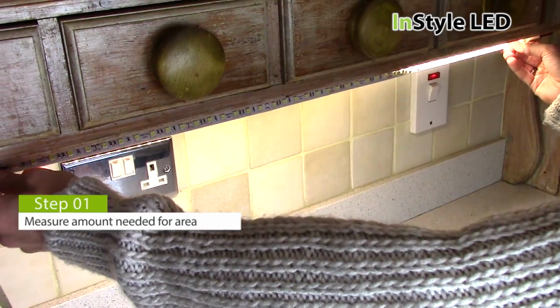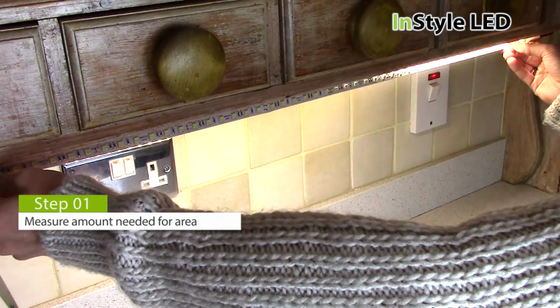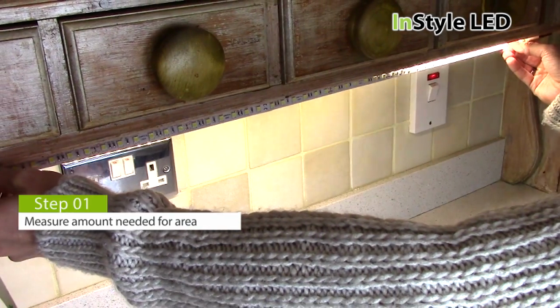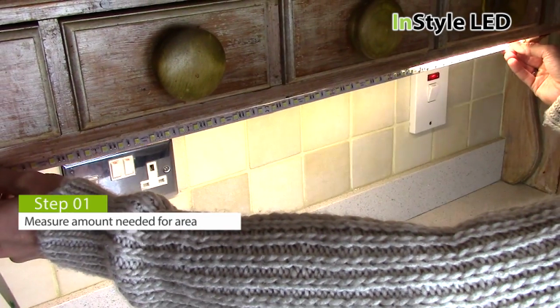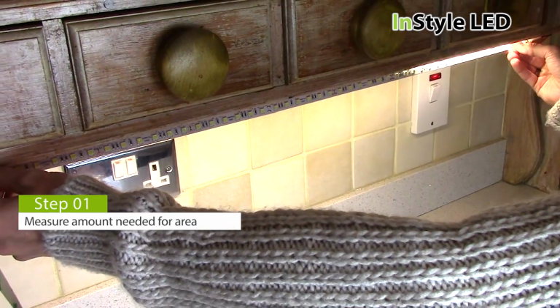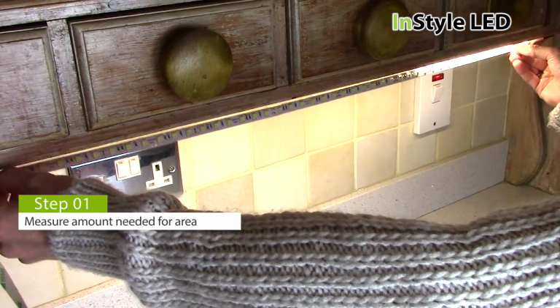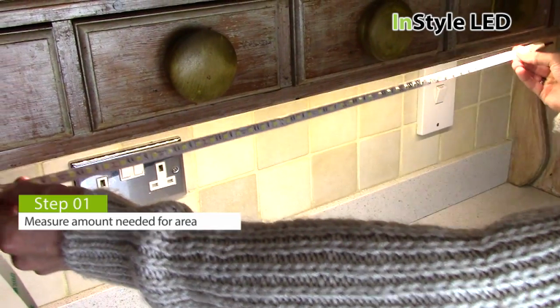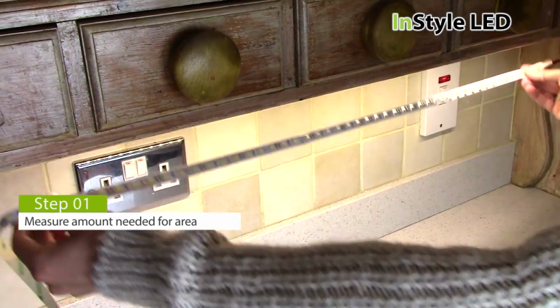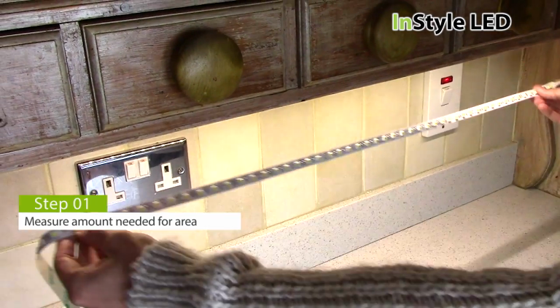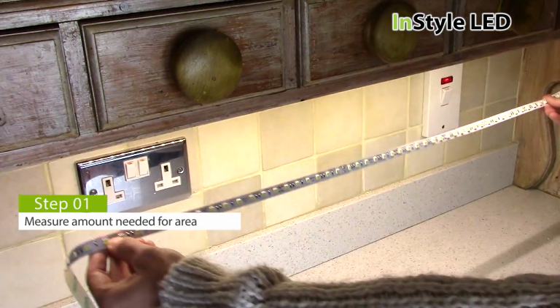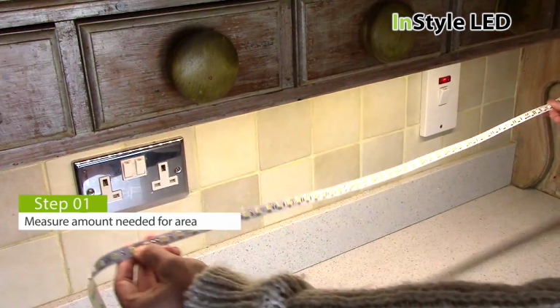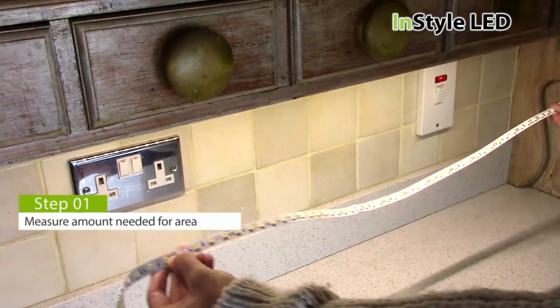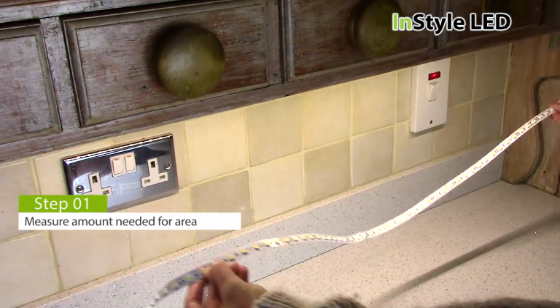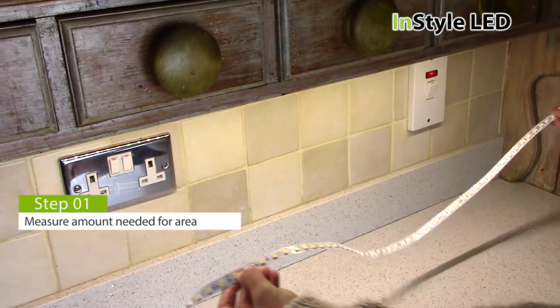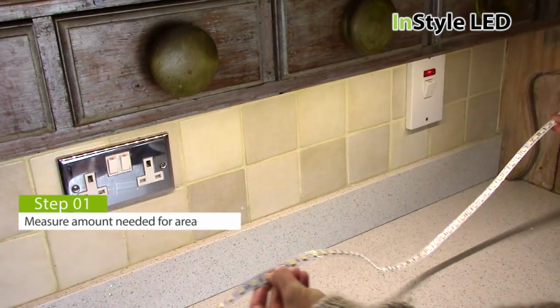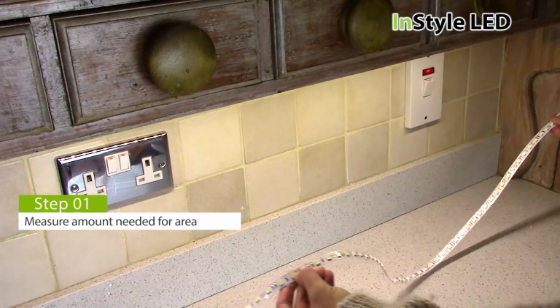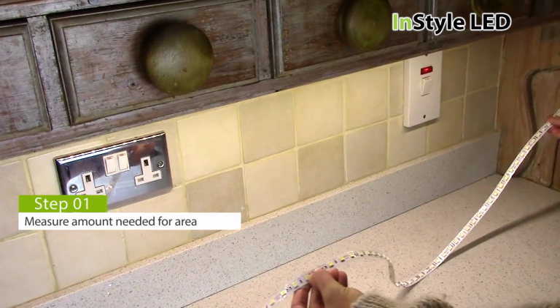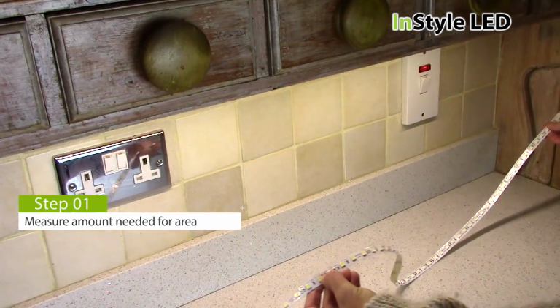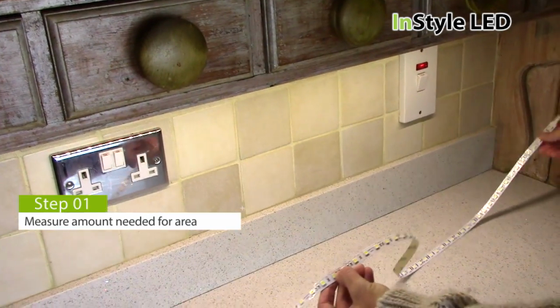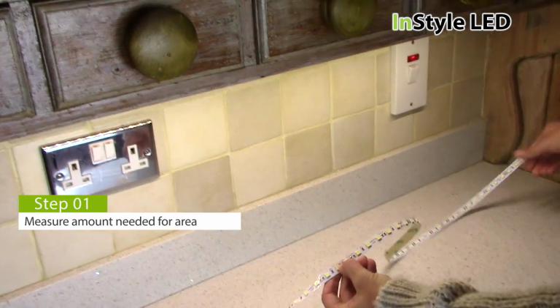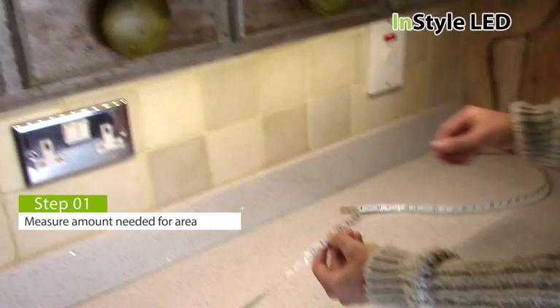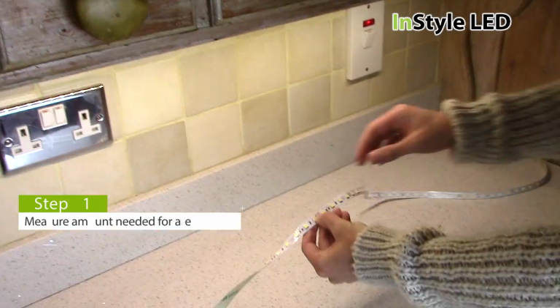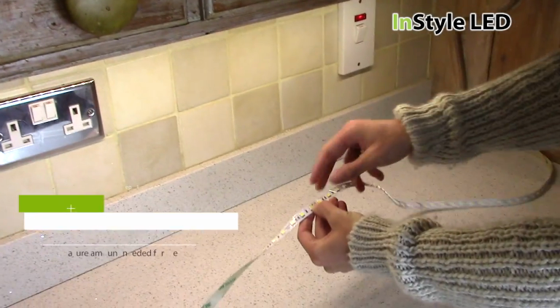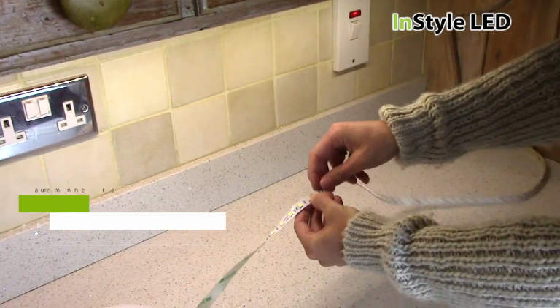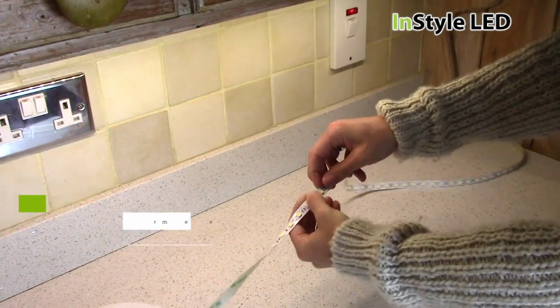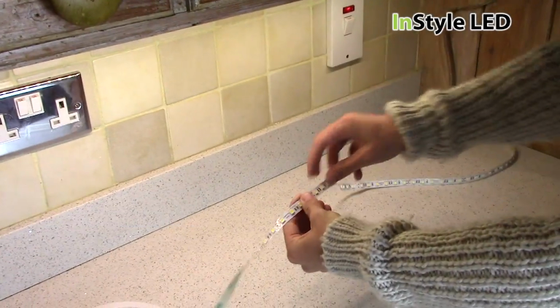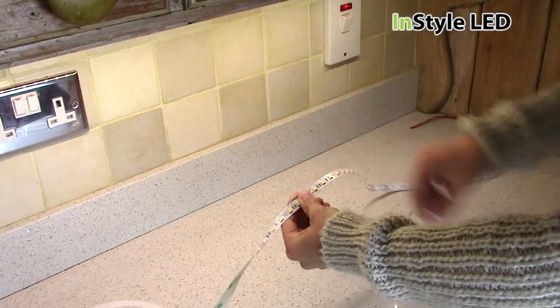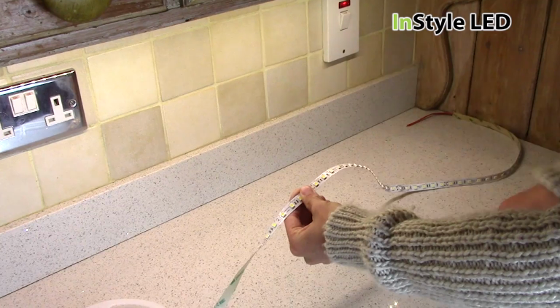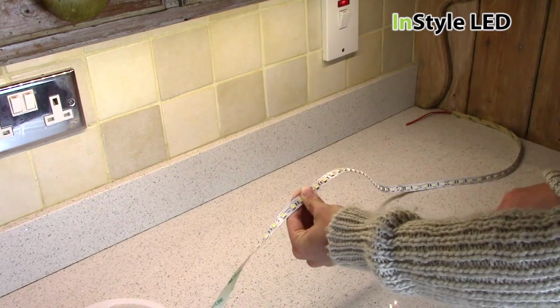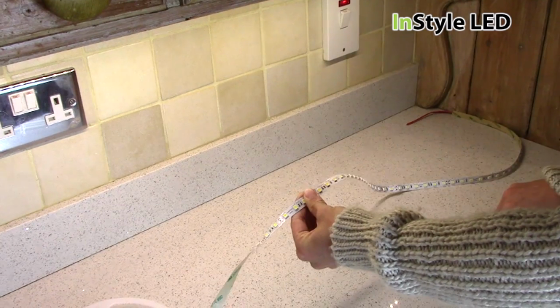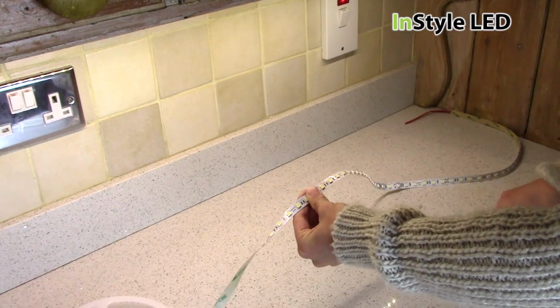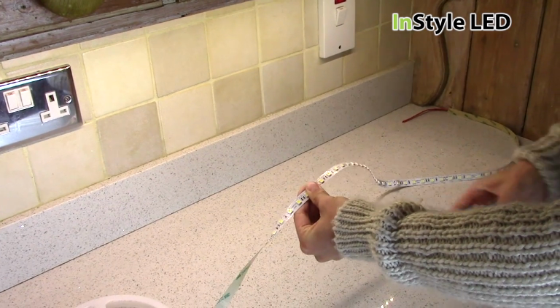Firstly, measure the LED tape to how much you need and cut using a pair of scissors along the cut point line.